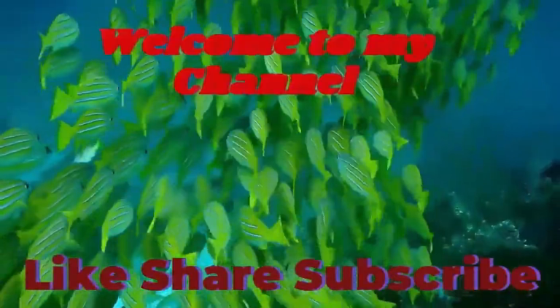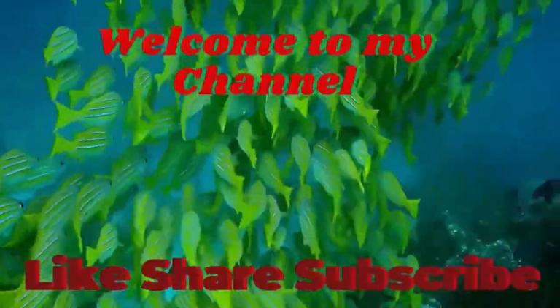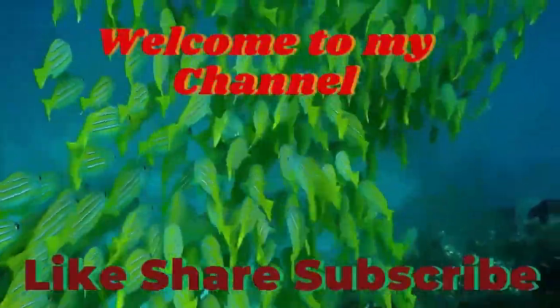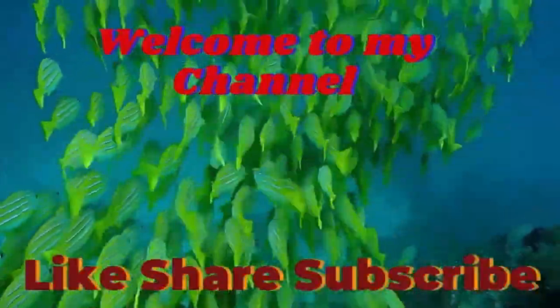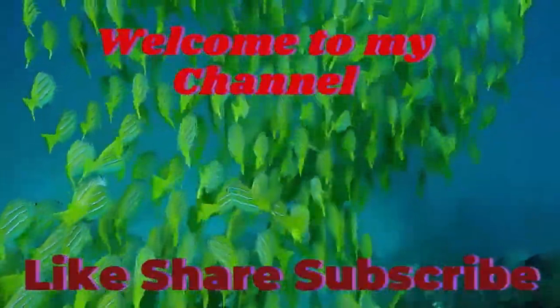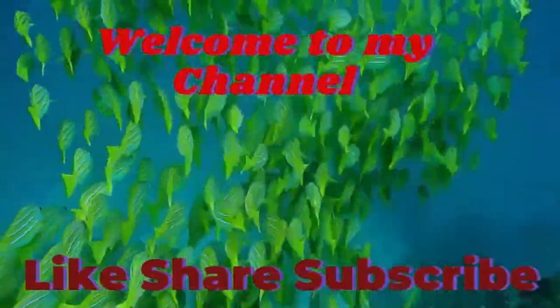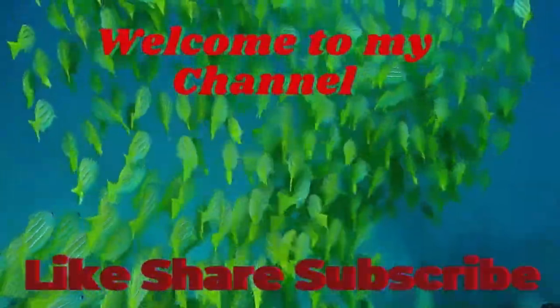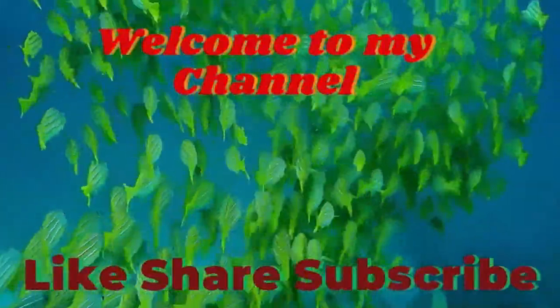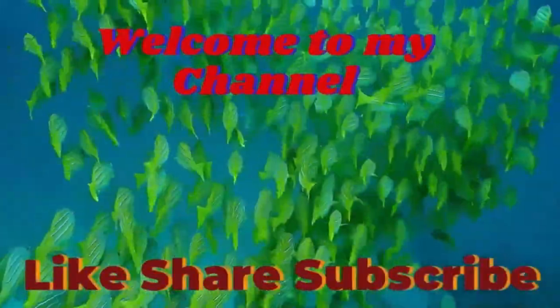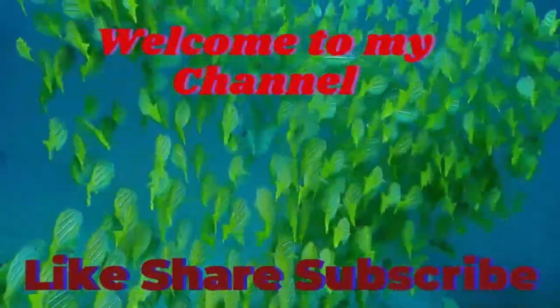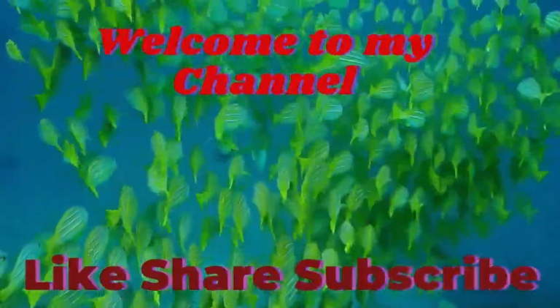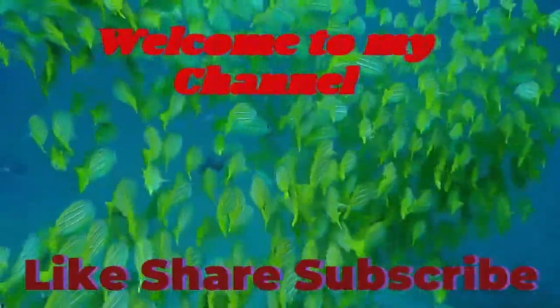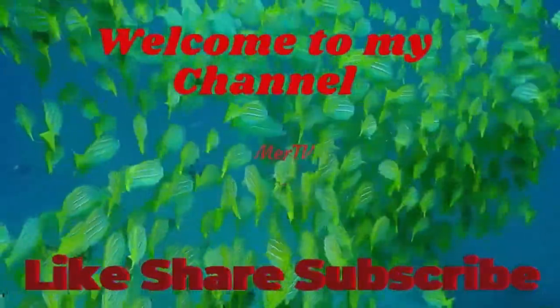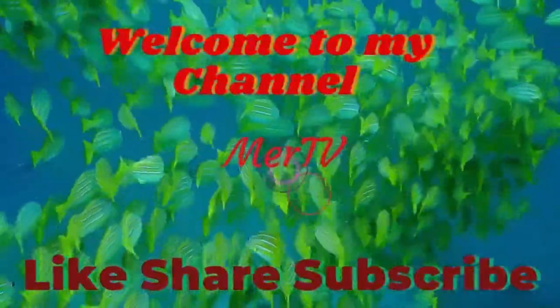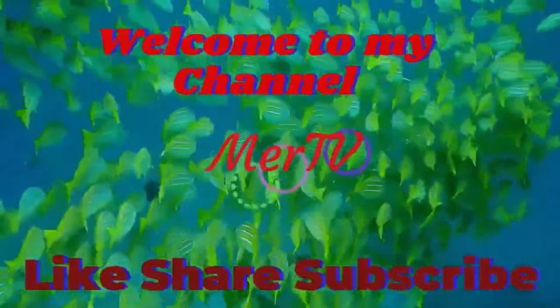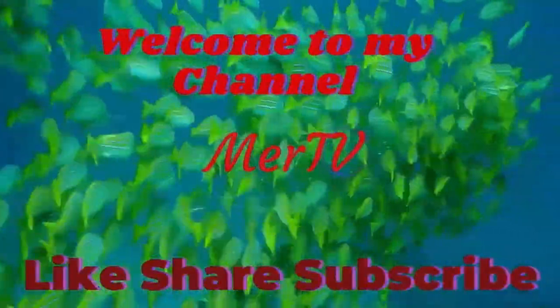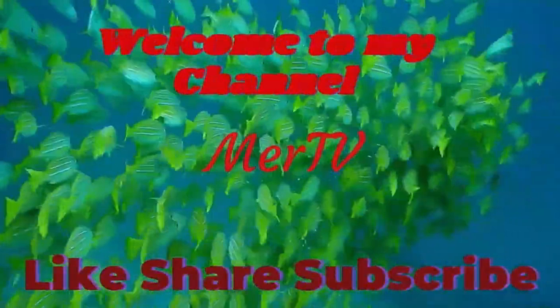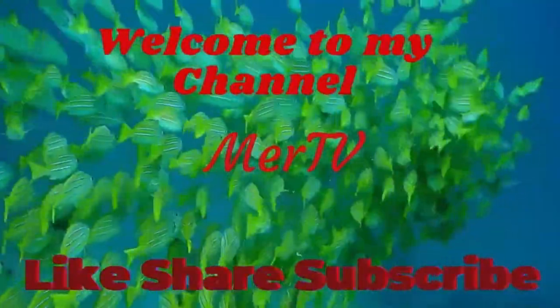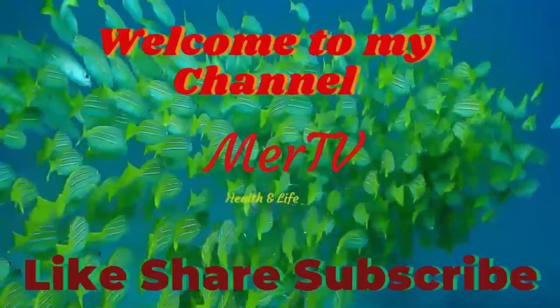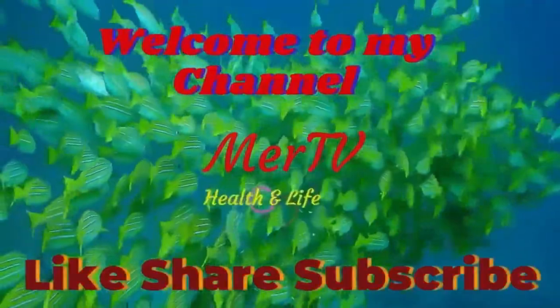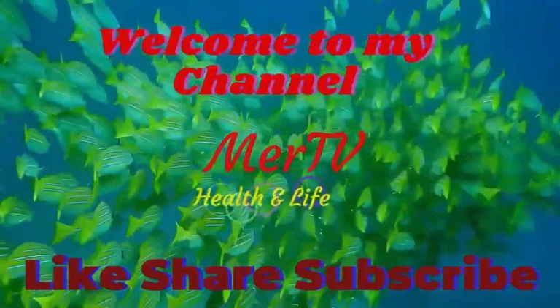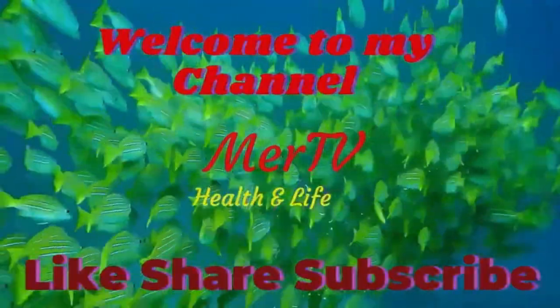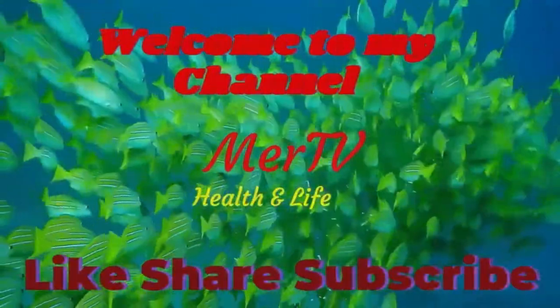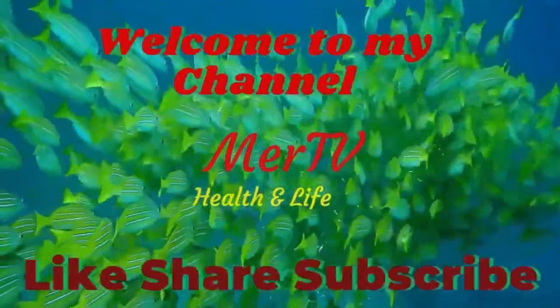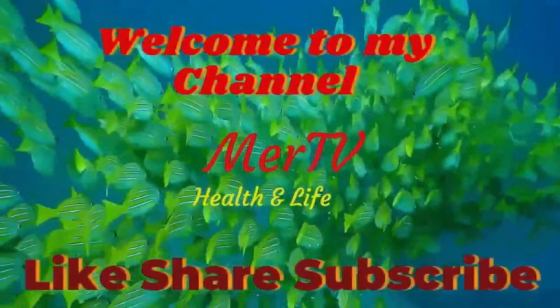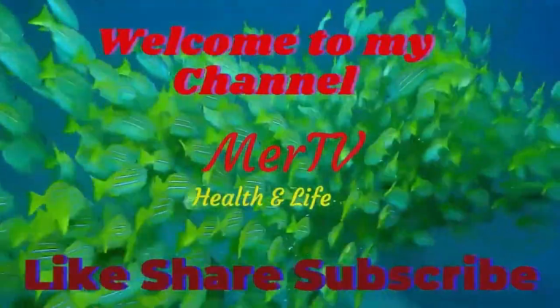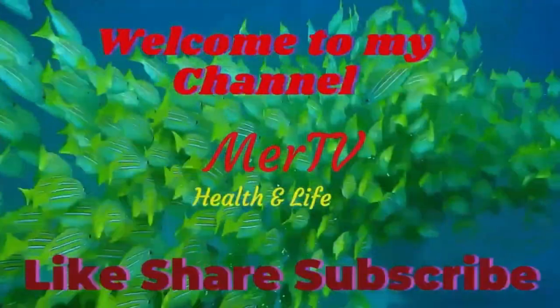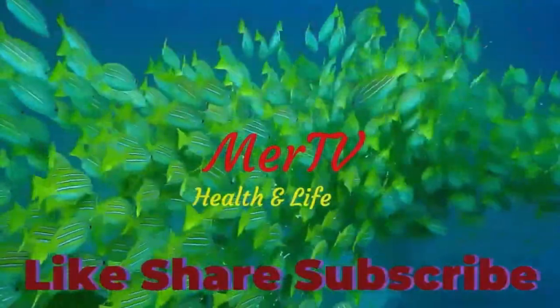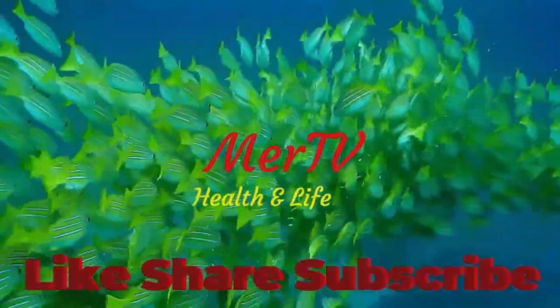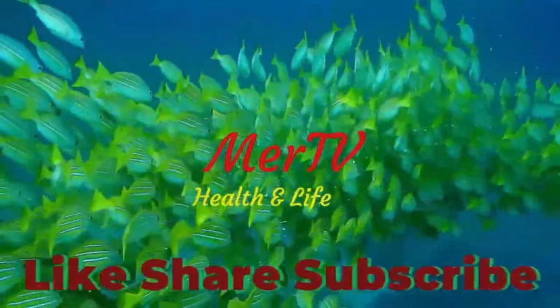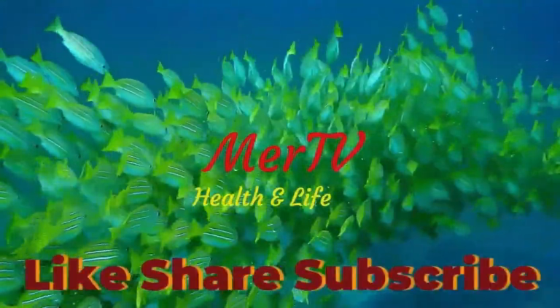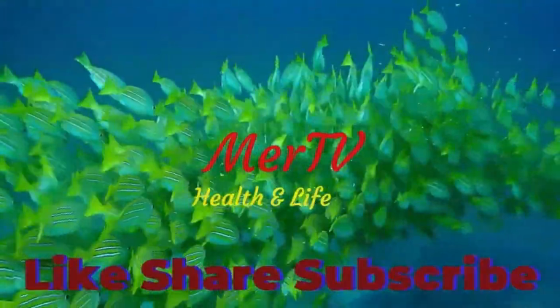Welcome to my channel, Mare TV, Health and Life. Don't forget to like, share, and subscribe.